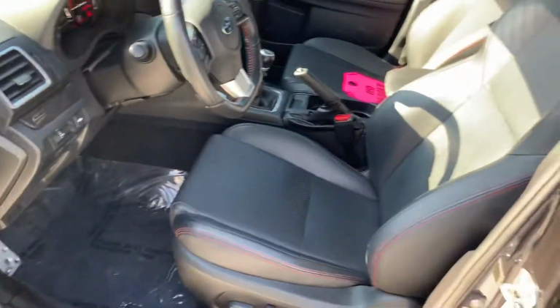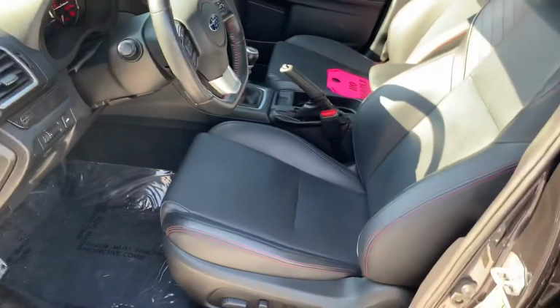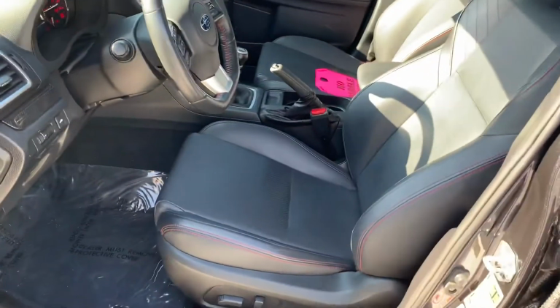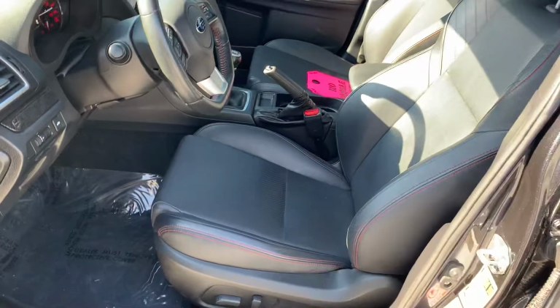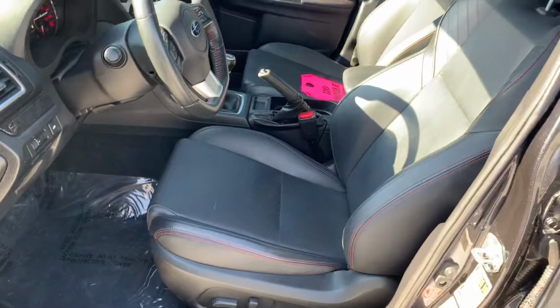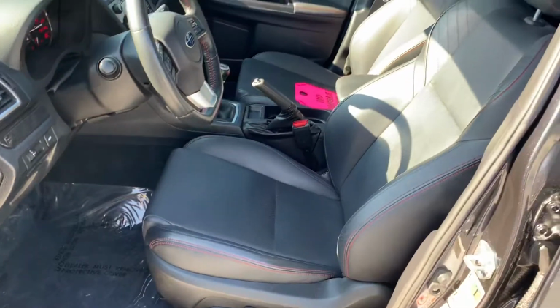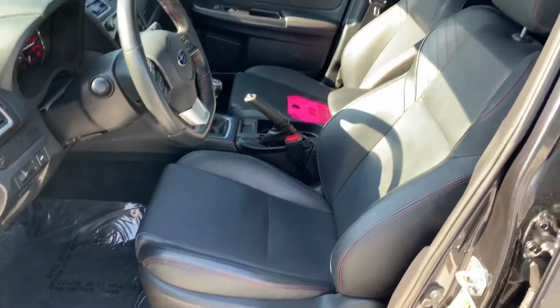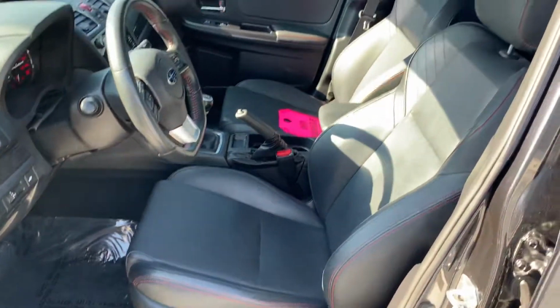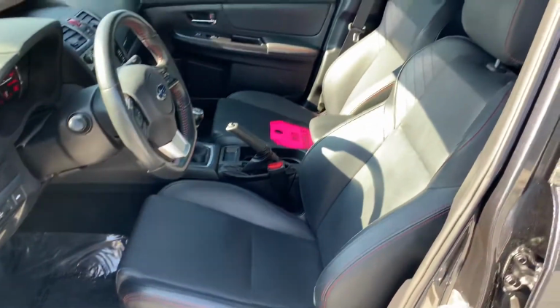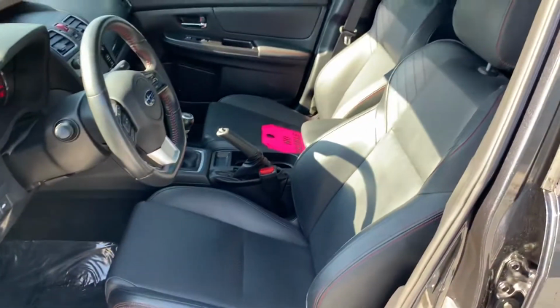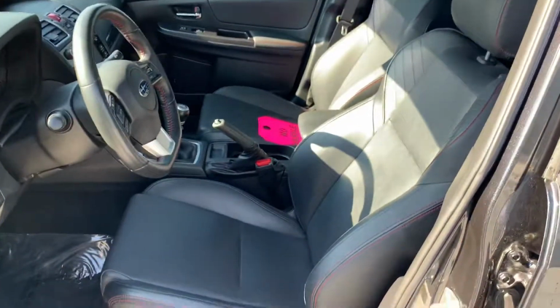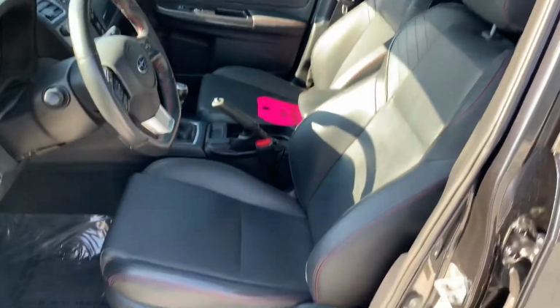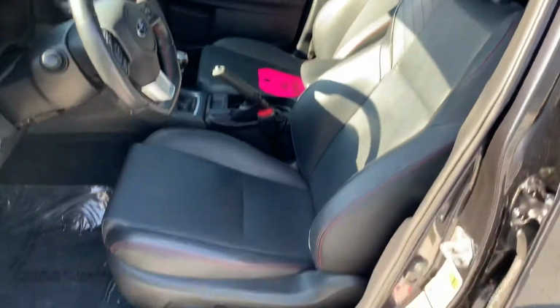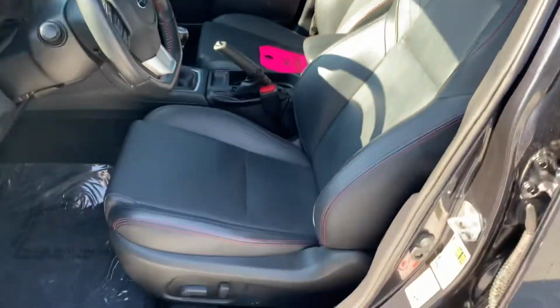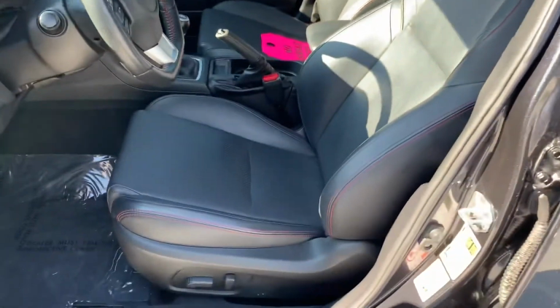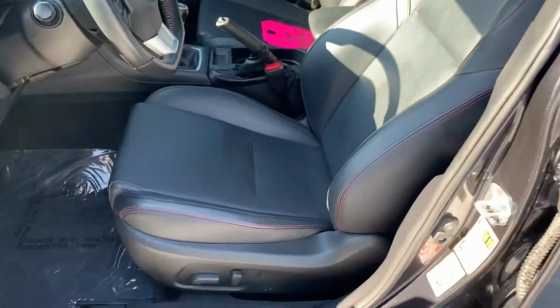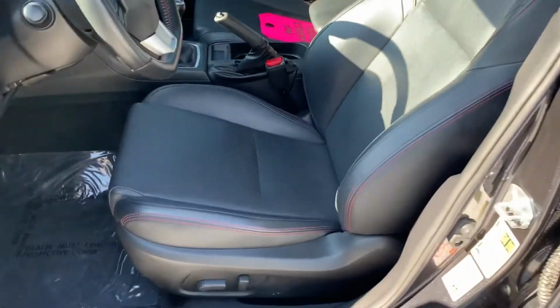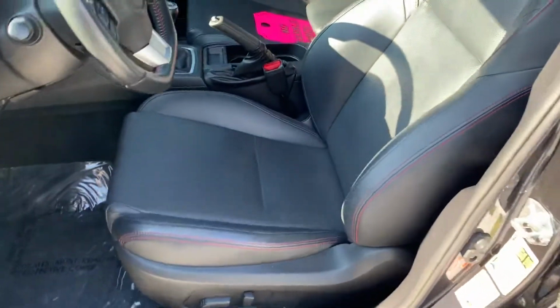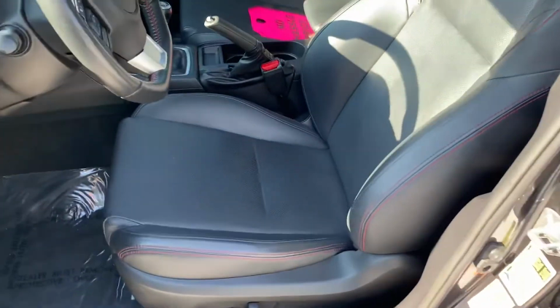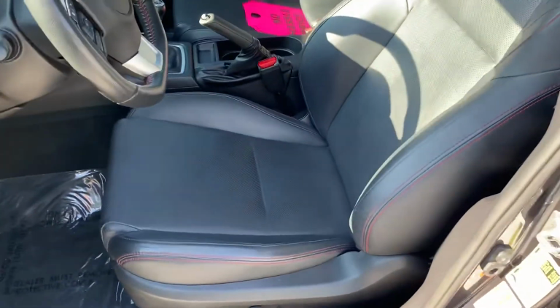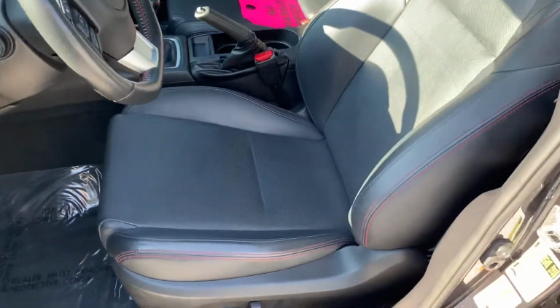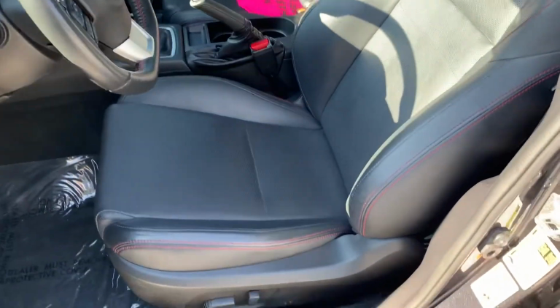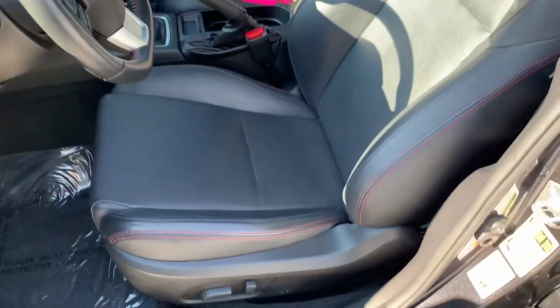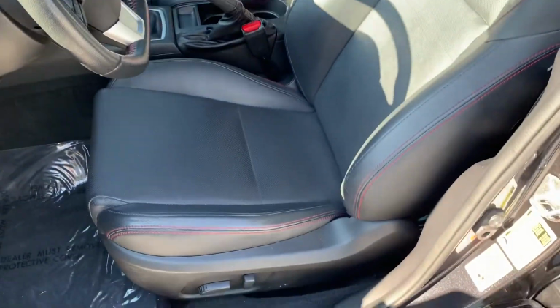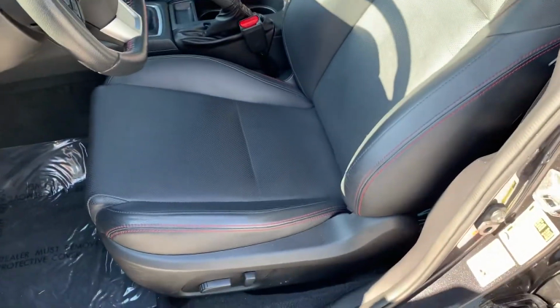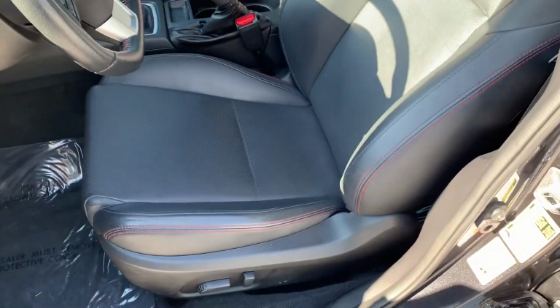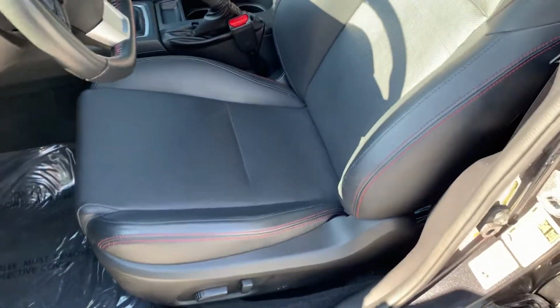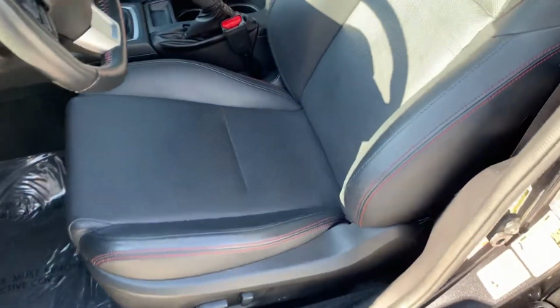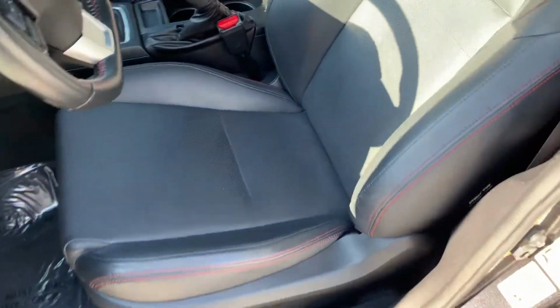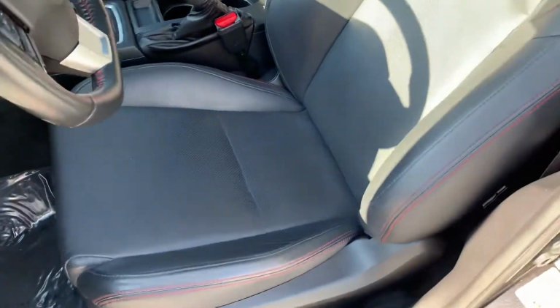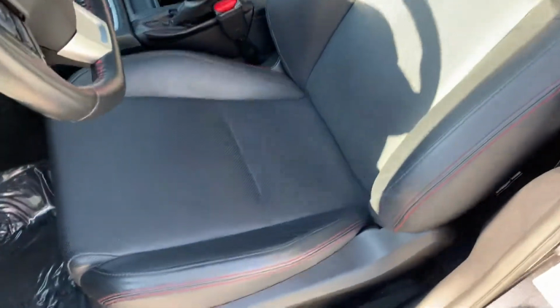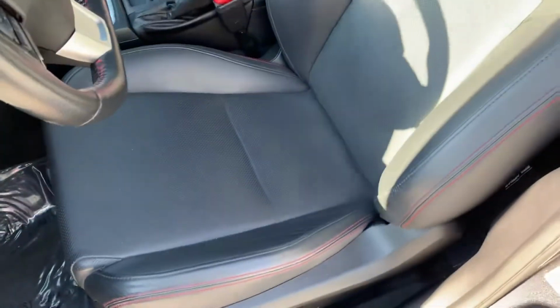Inside is the same — very, very clean. The leather barely shows wear anywhere.